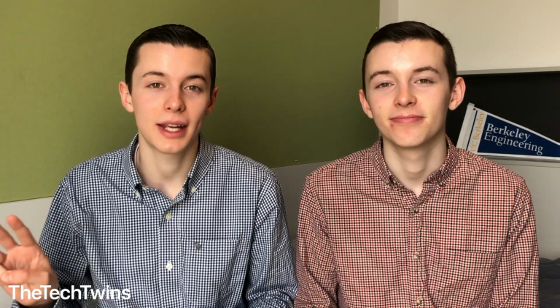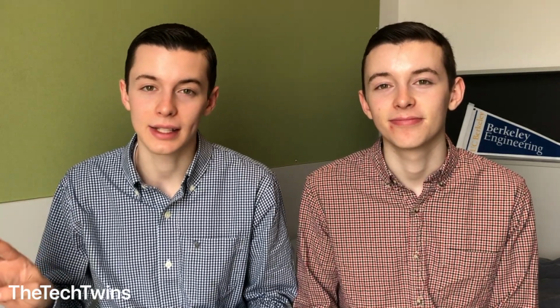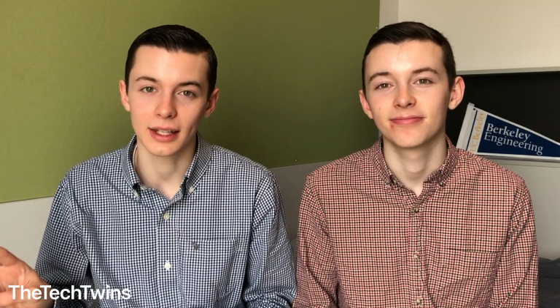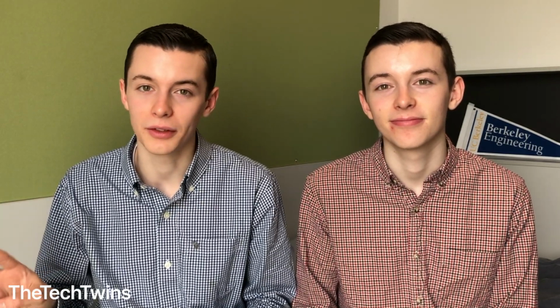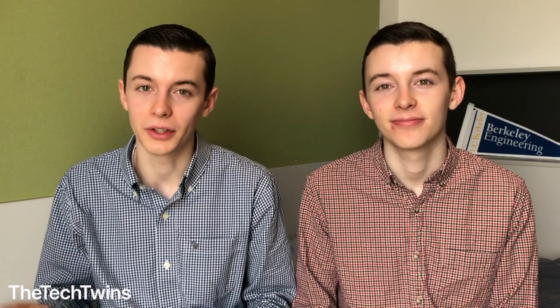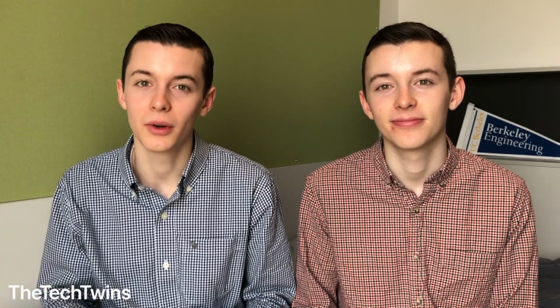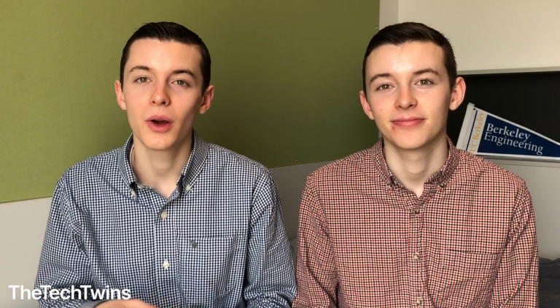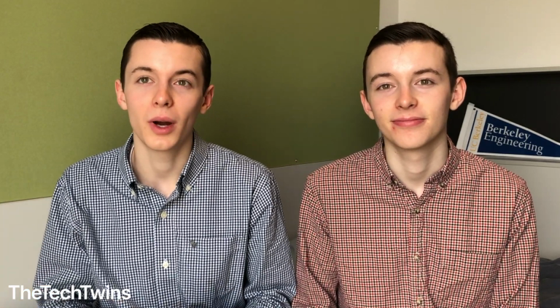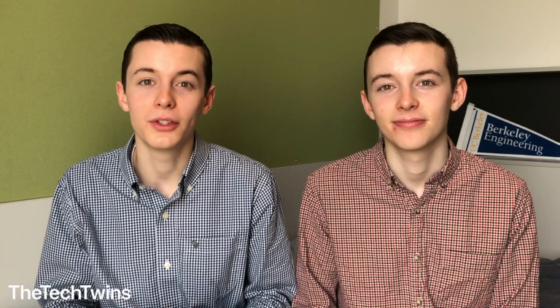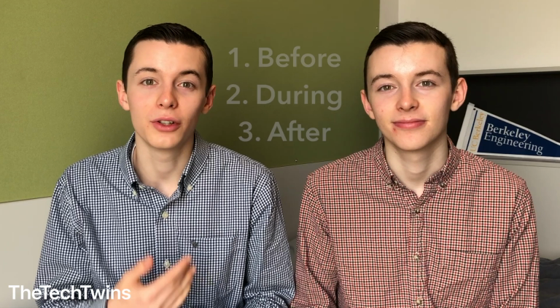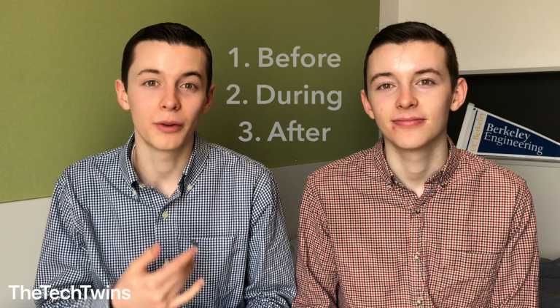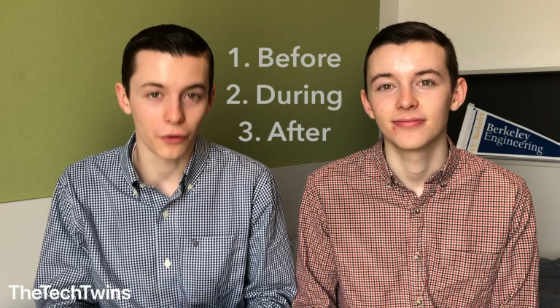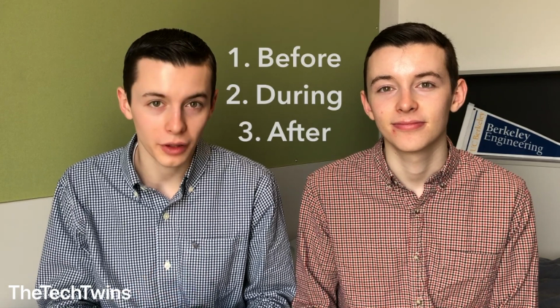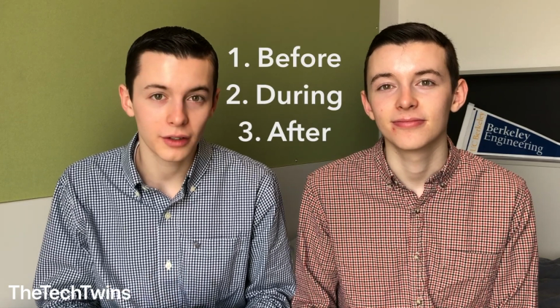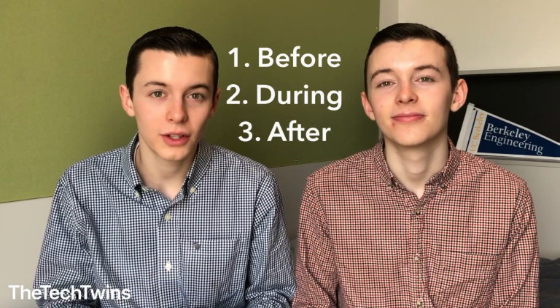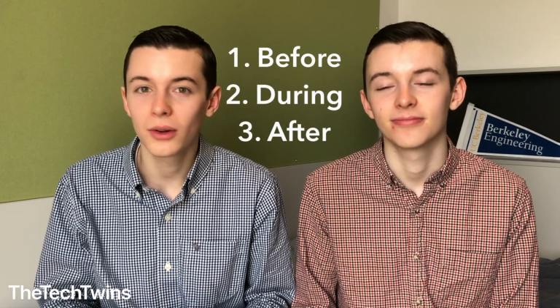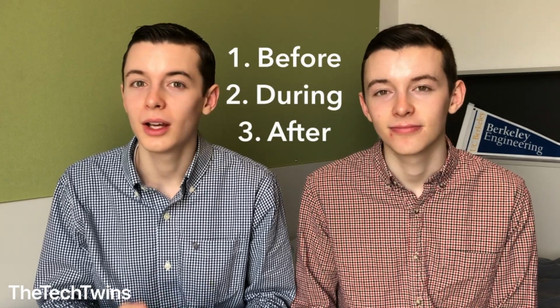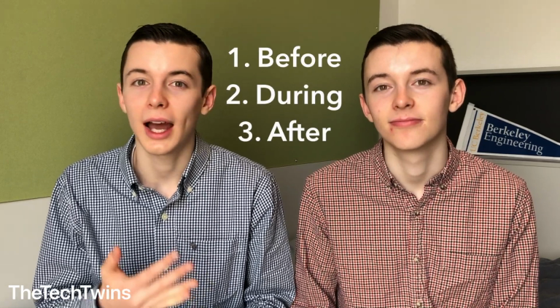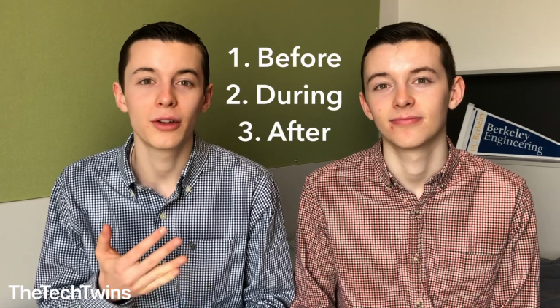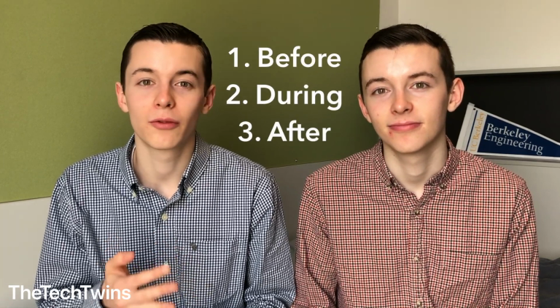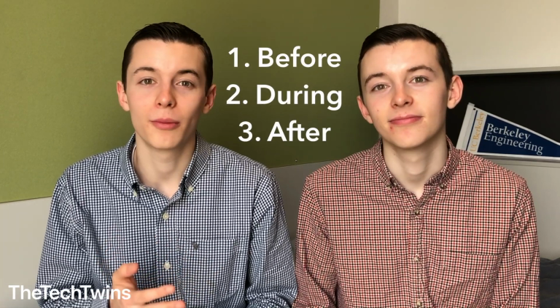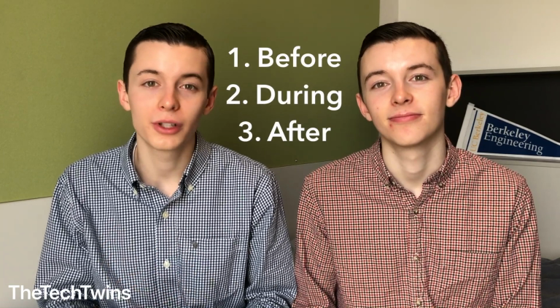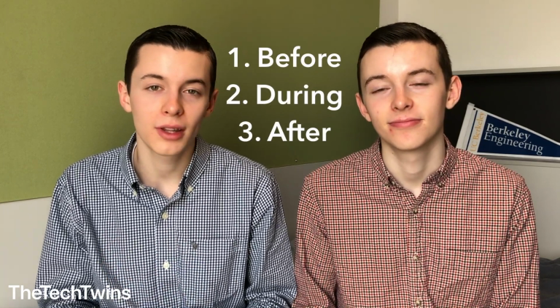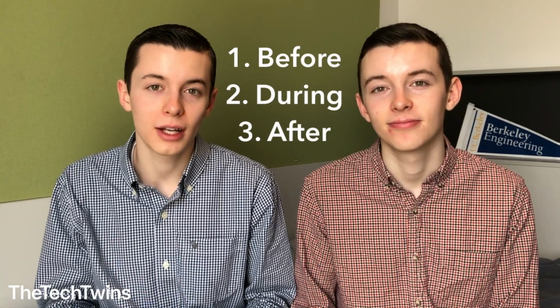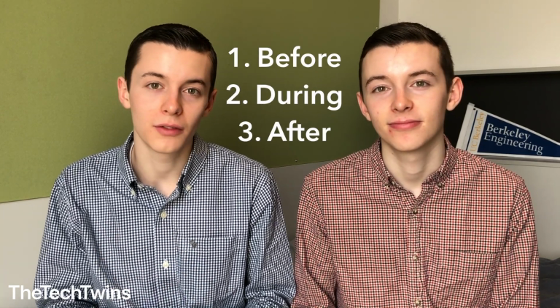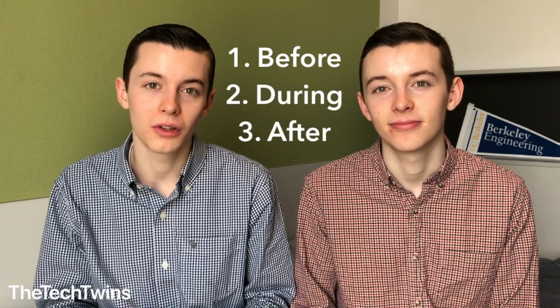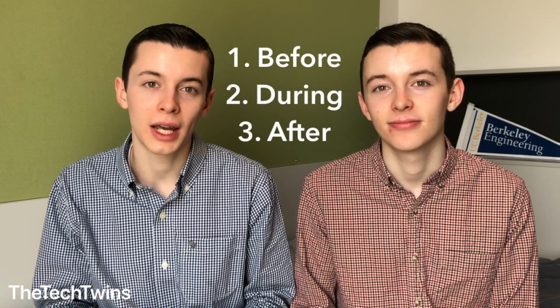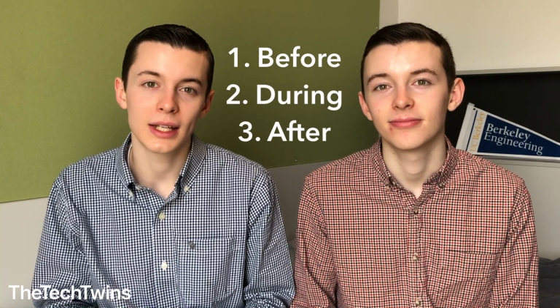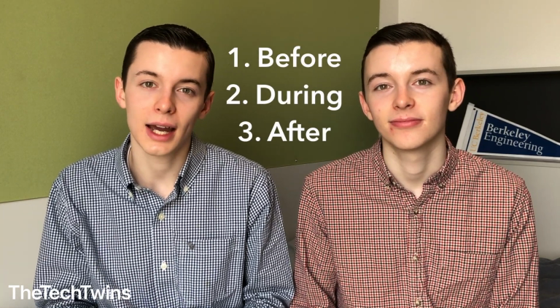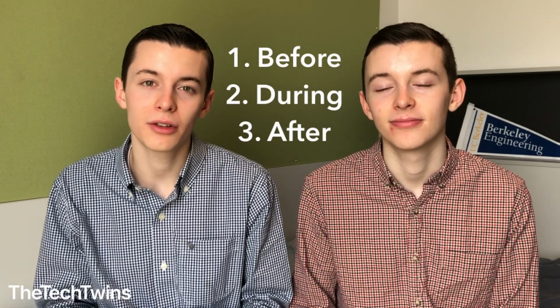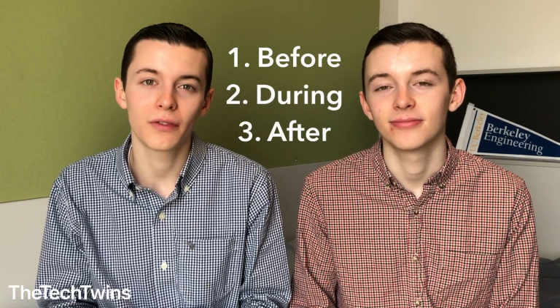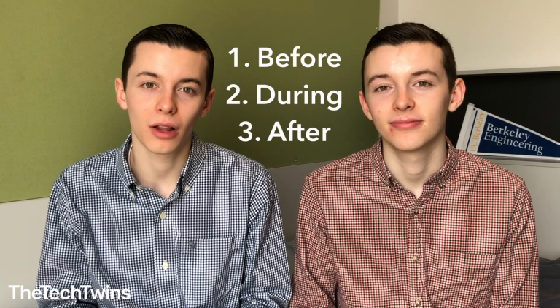There are three steps to acing the interview: what you do before the interview, how you perform during the interview, and how you follow up after the interview.